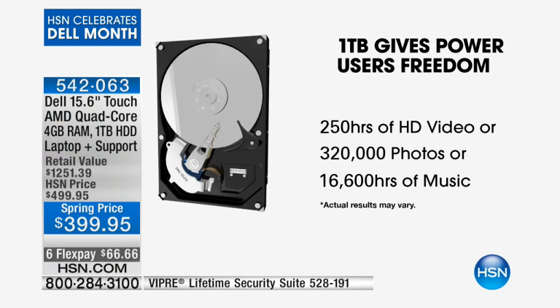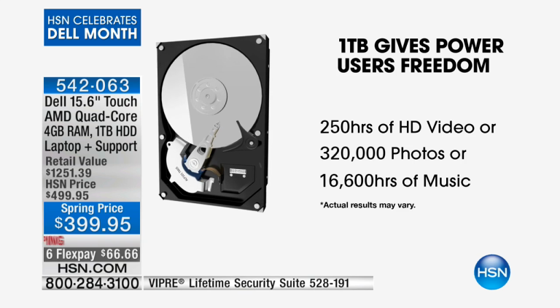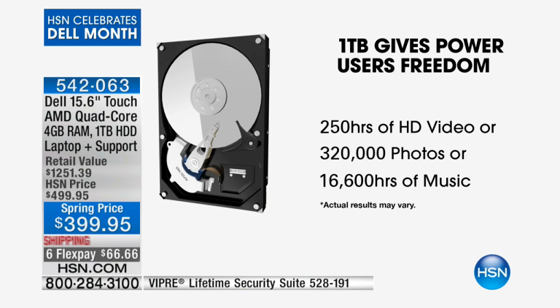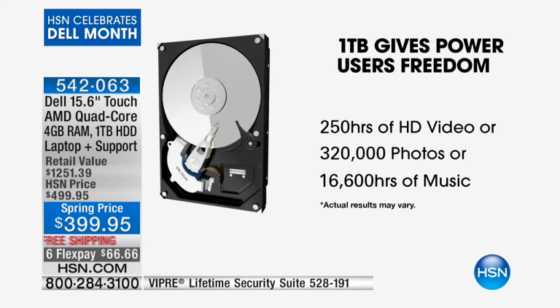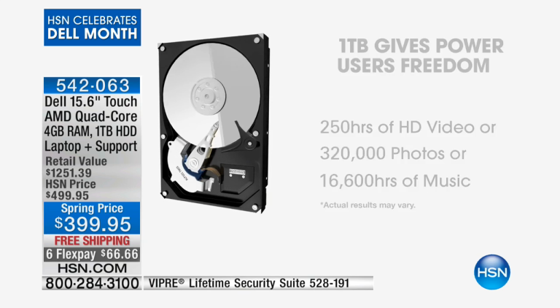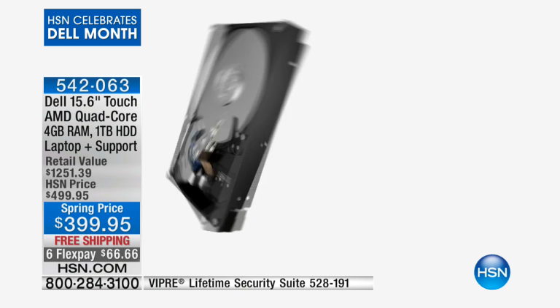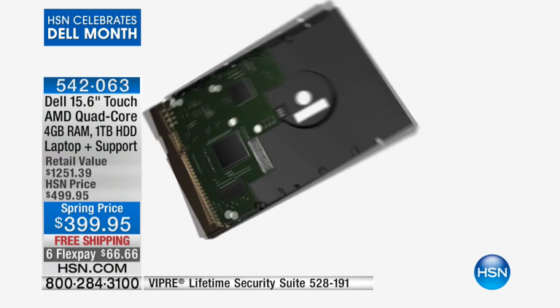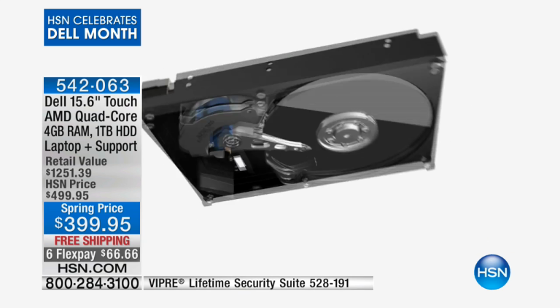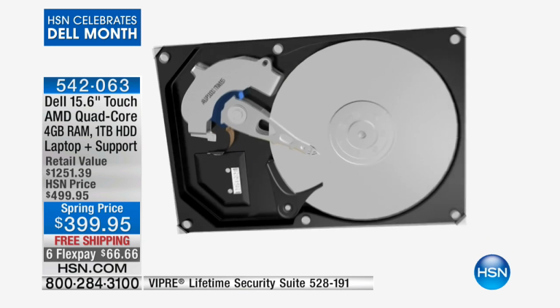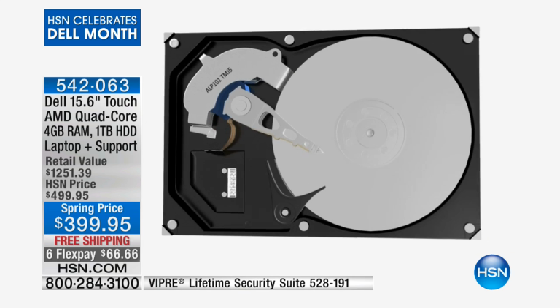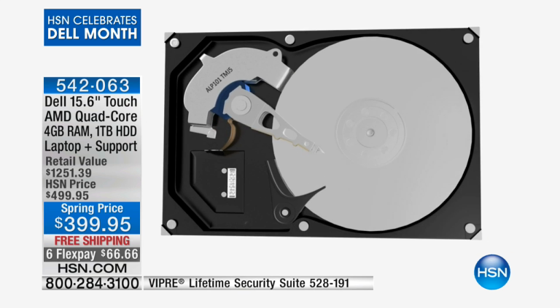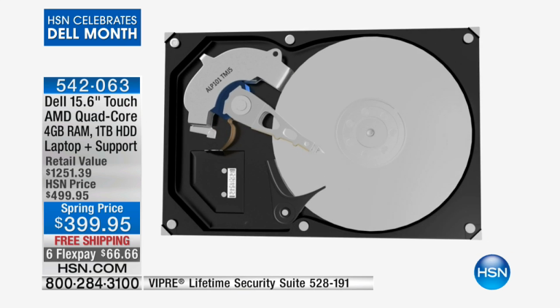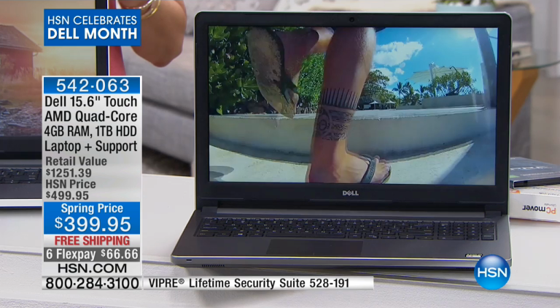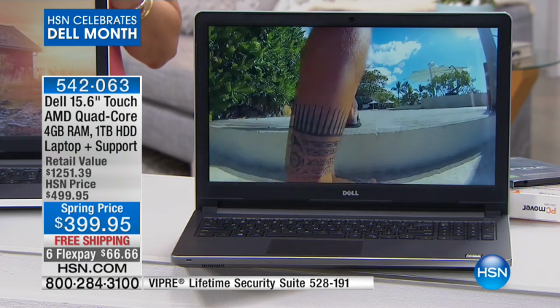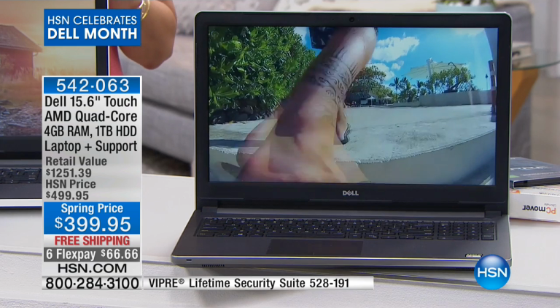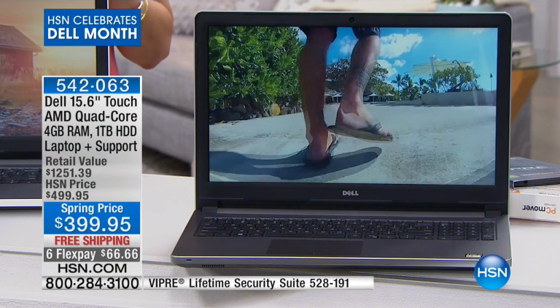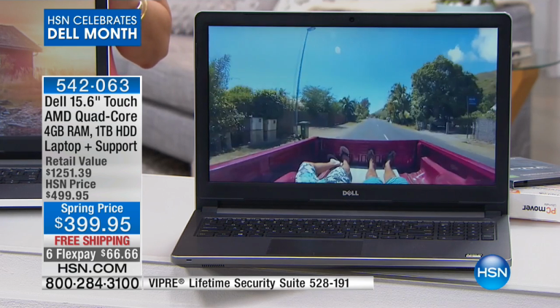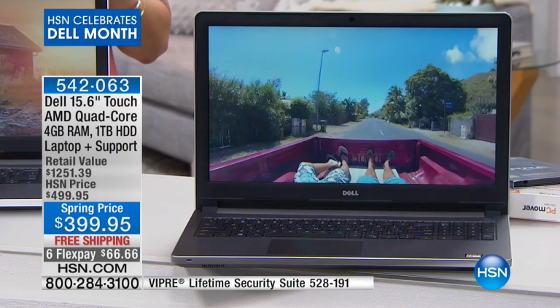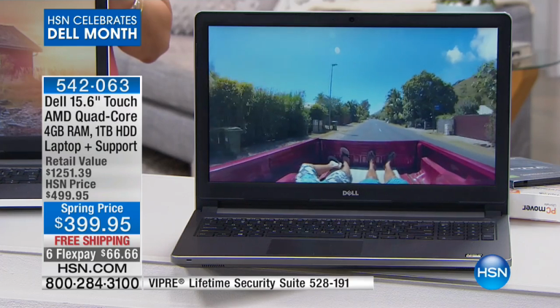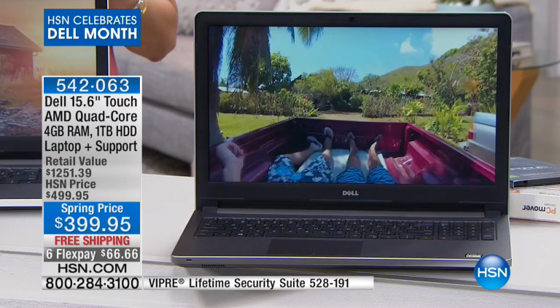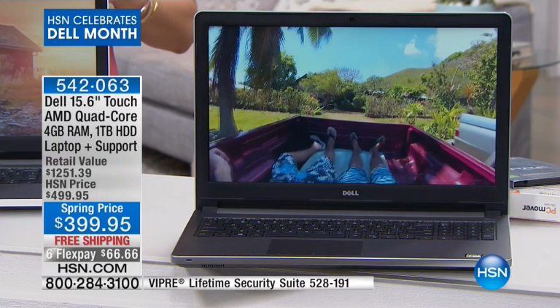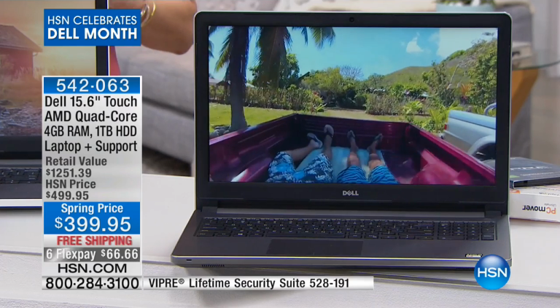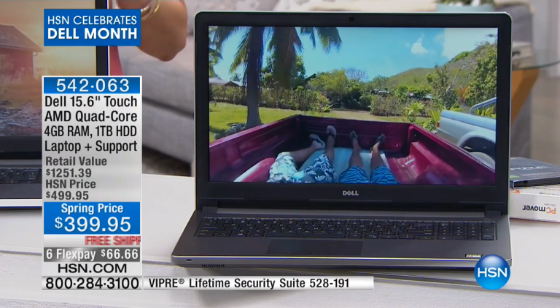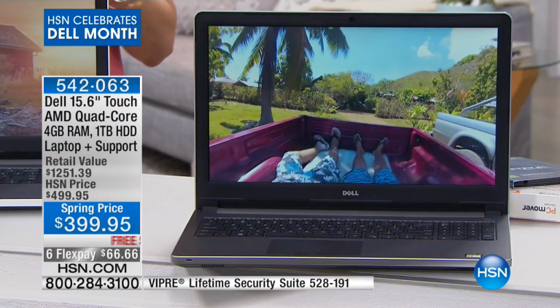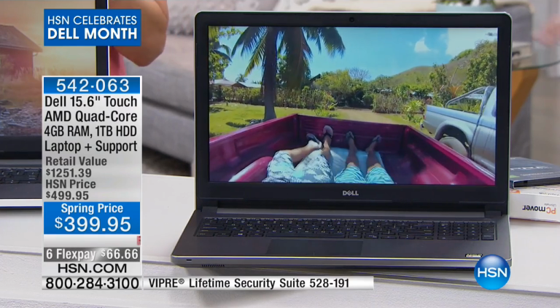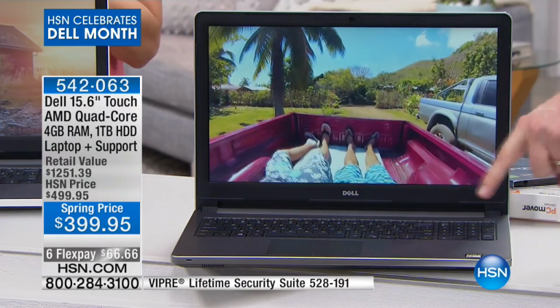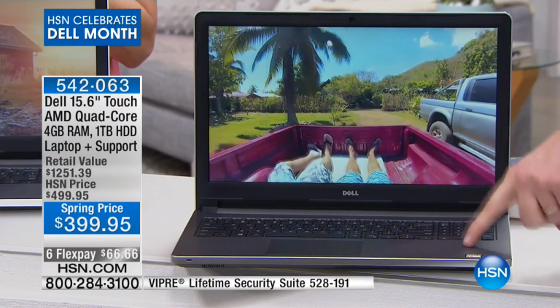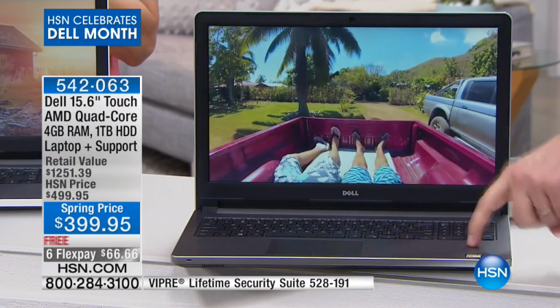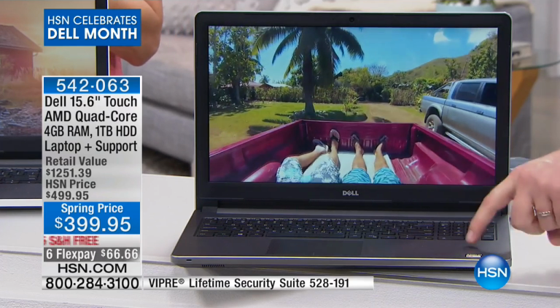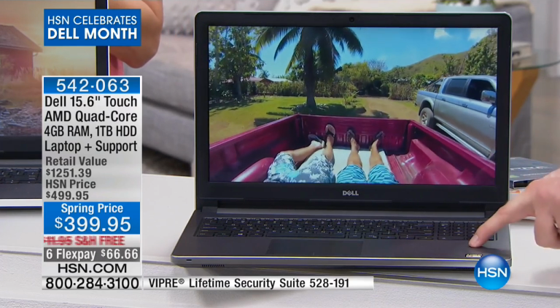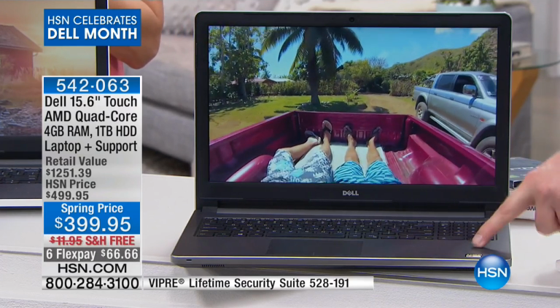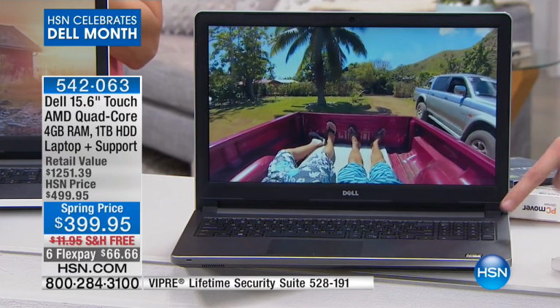Normally companies don't even include a DVD burner and it becomes another $100 accessory. So if you want to make your own DVDs or CDs, you can do it with your brand new Dell.